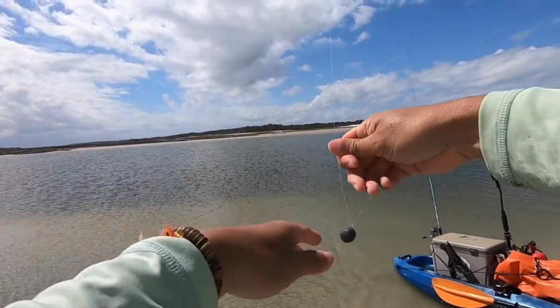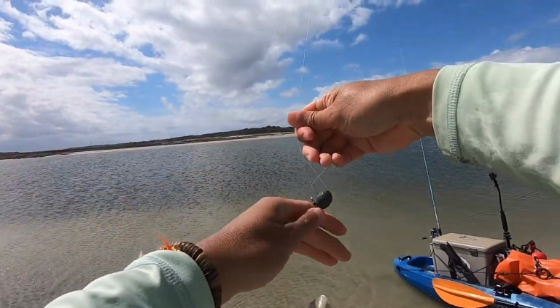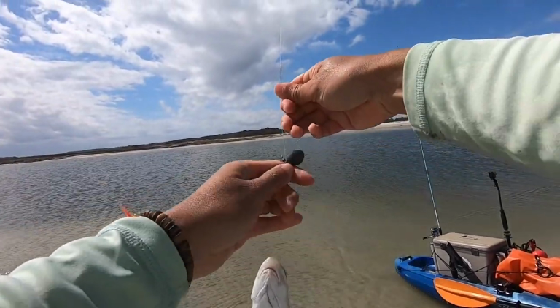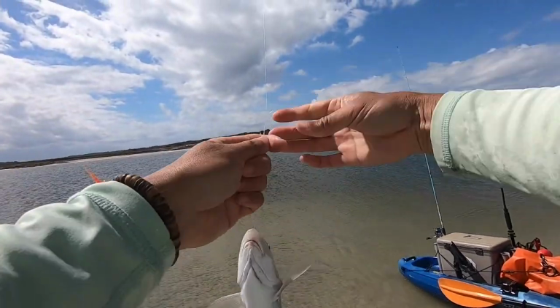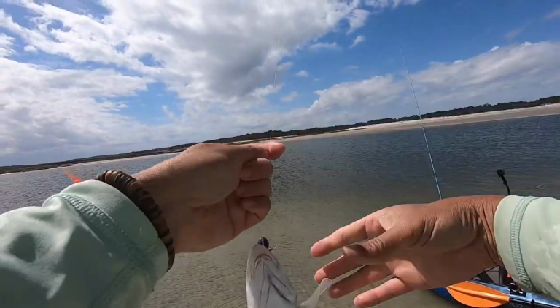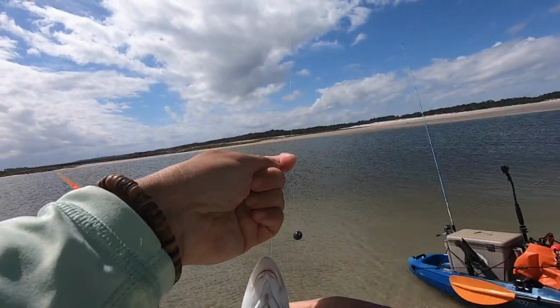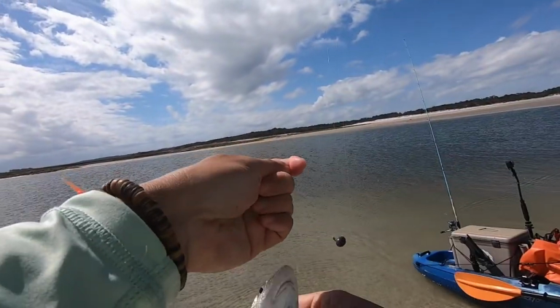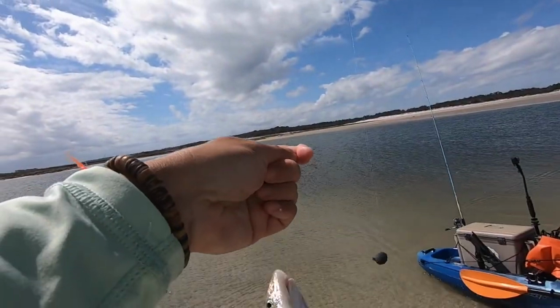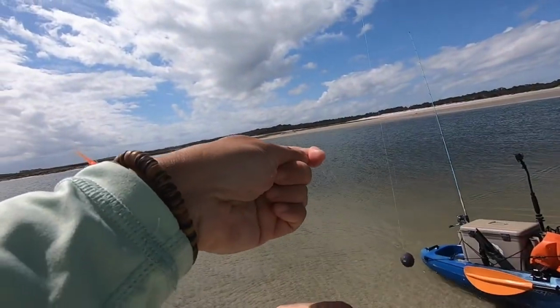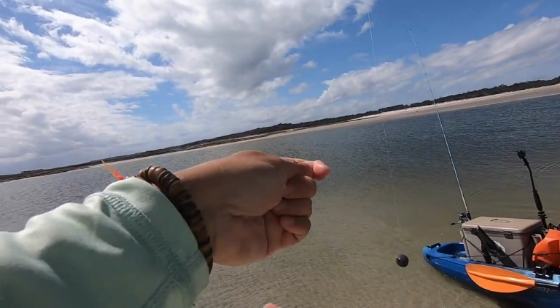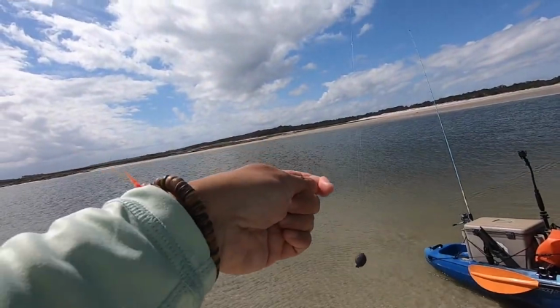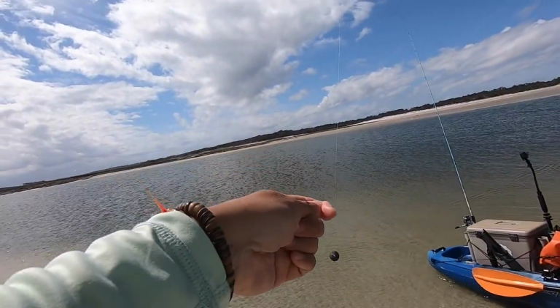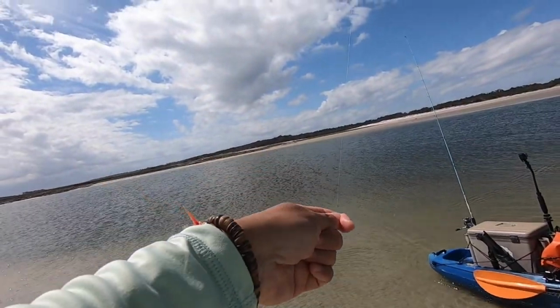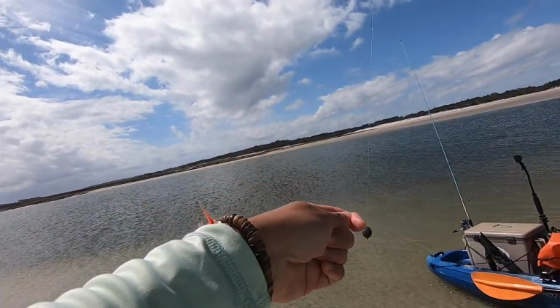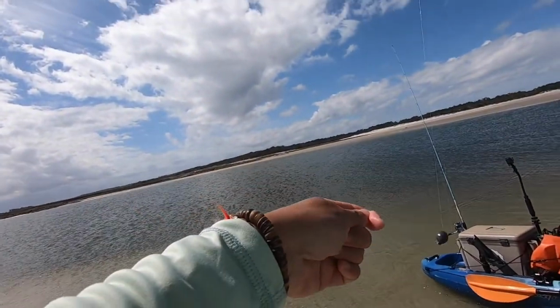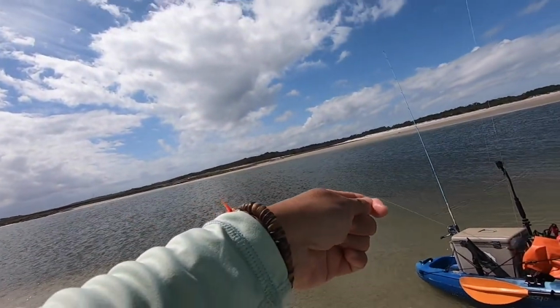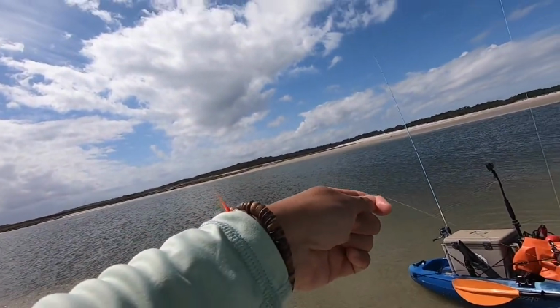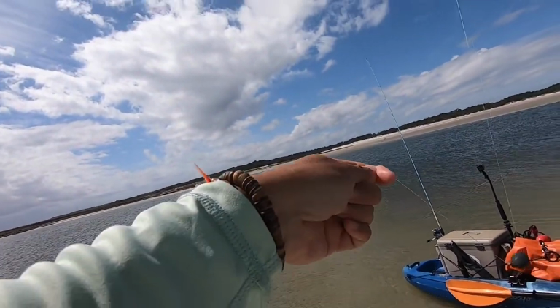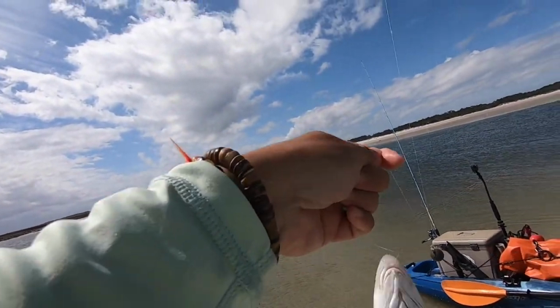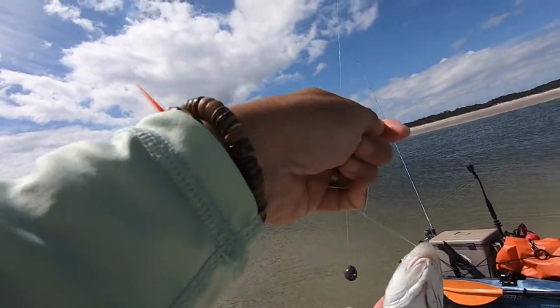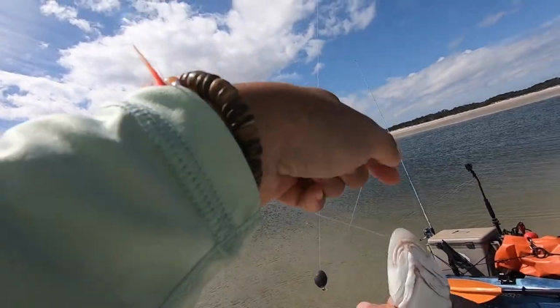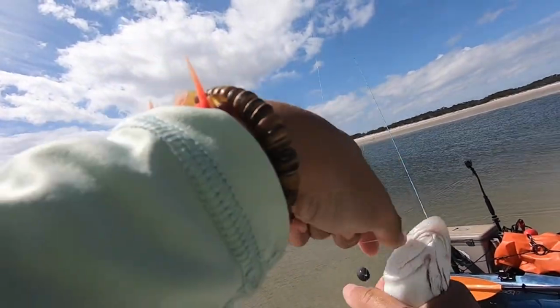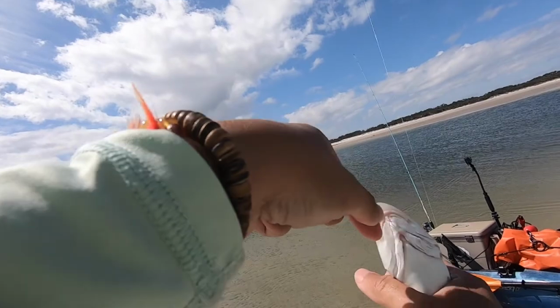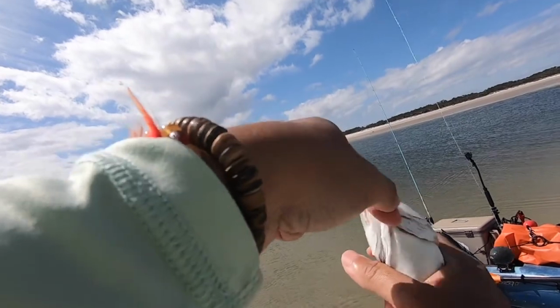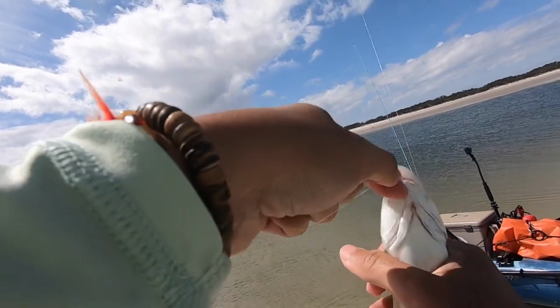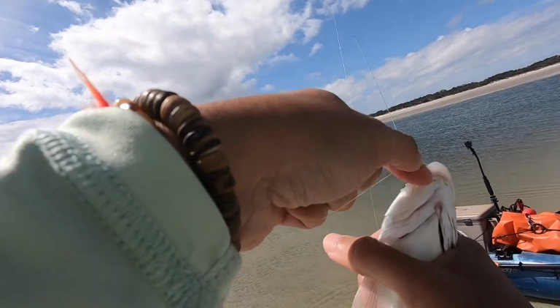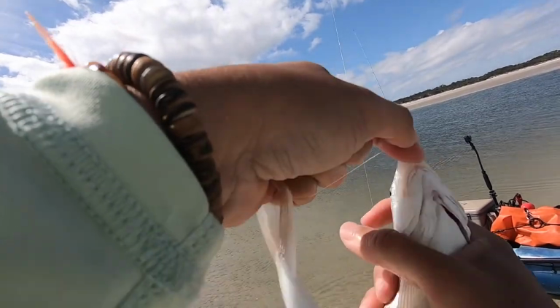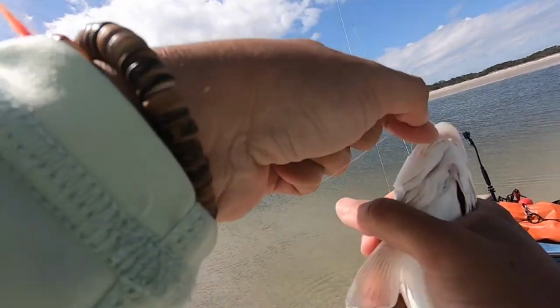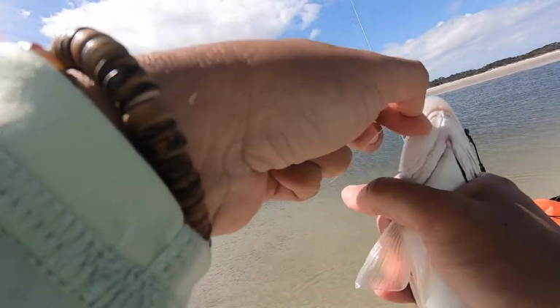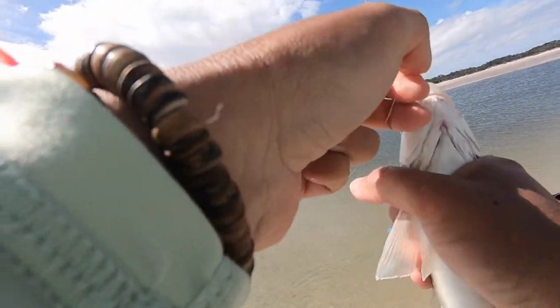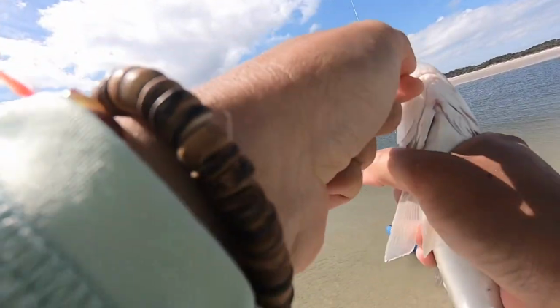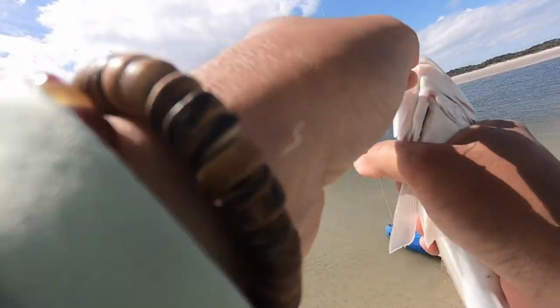If it was the summer, I'd say put that thing on a big hook, toss it right out in that little cut, and wait for a tarpon.